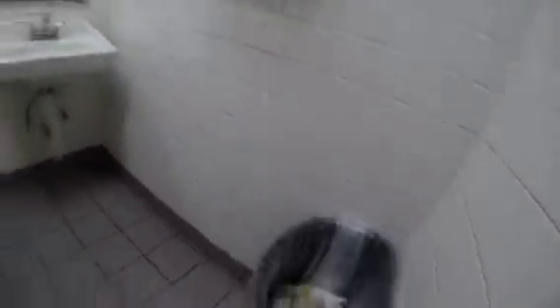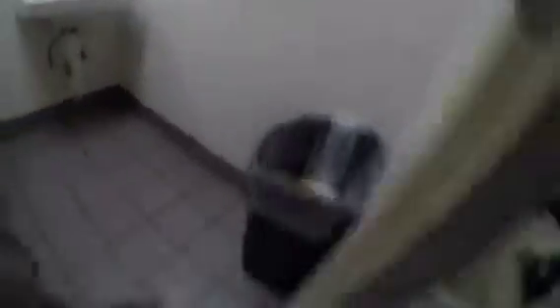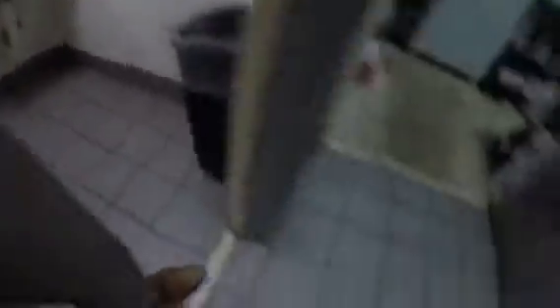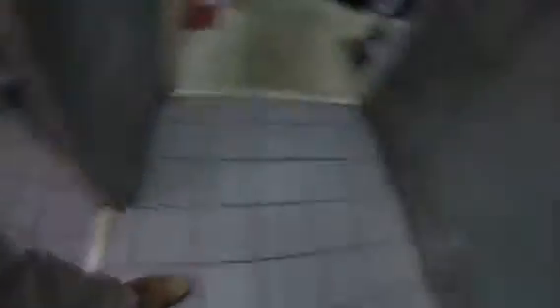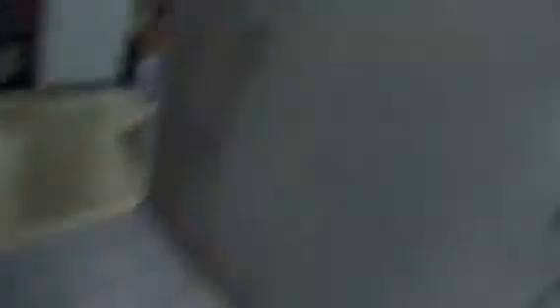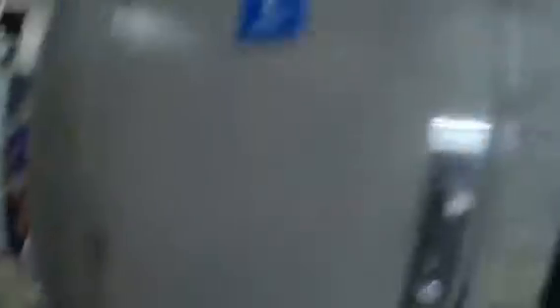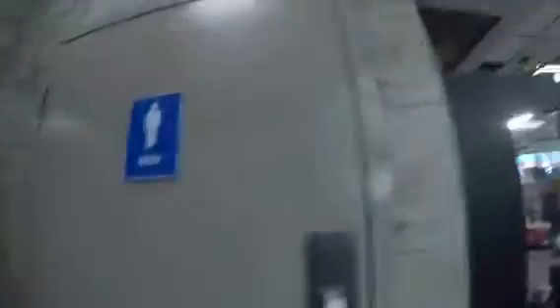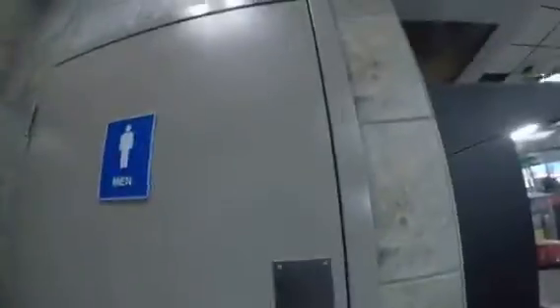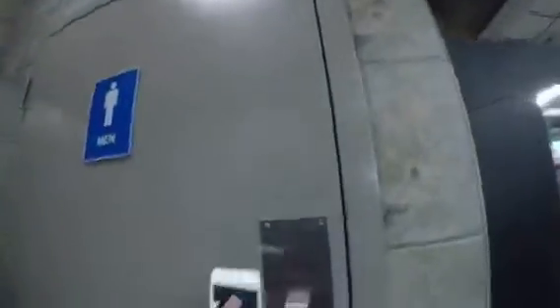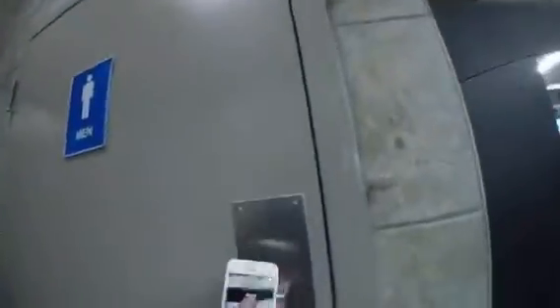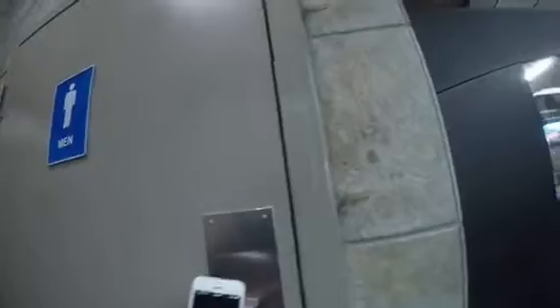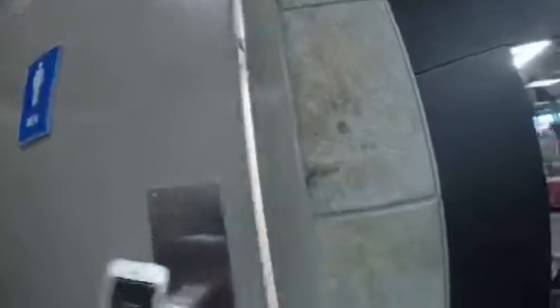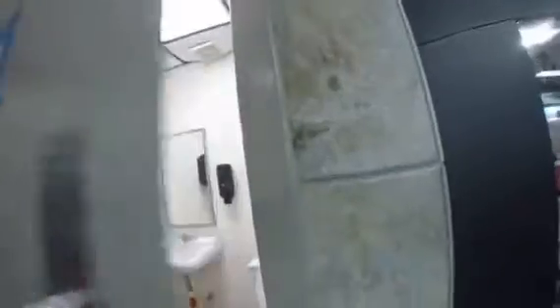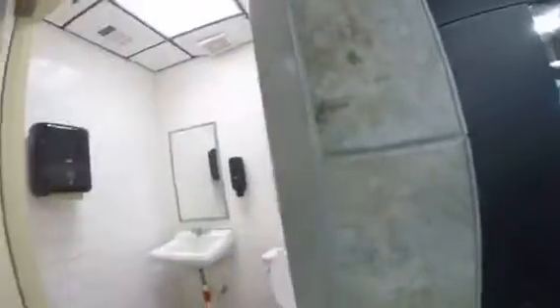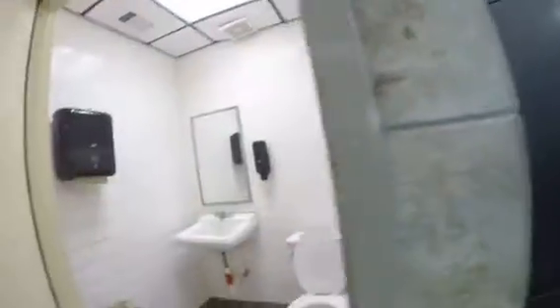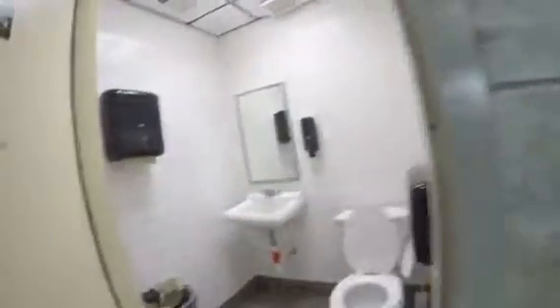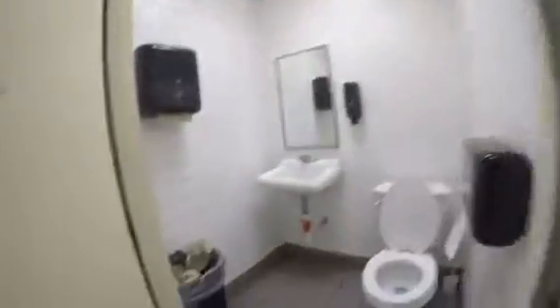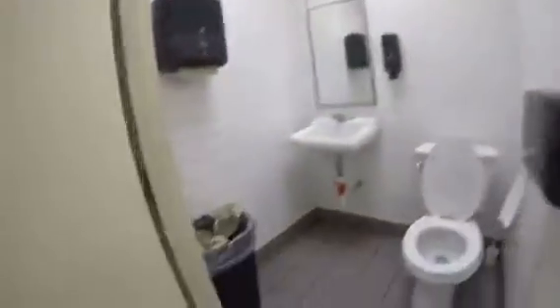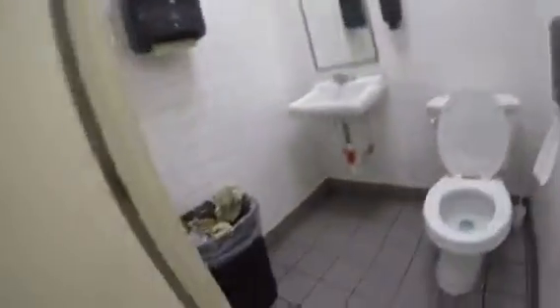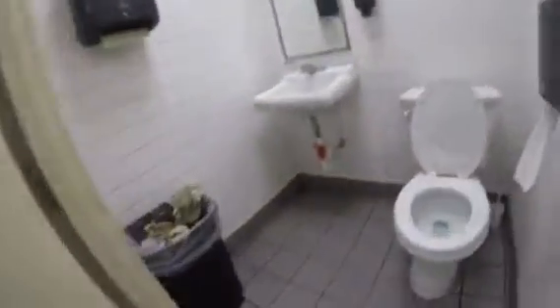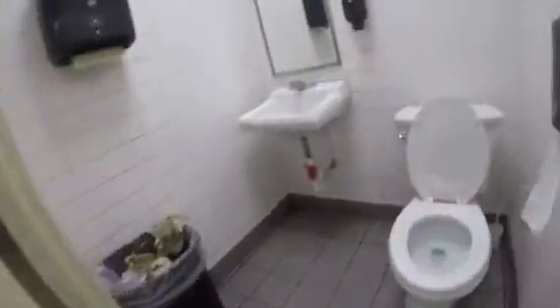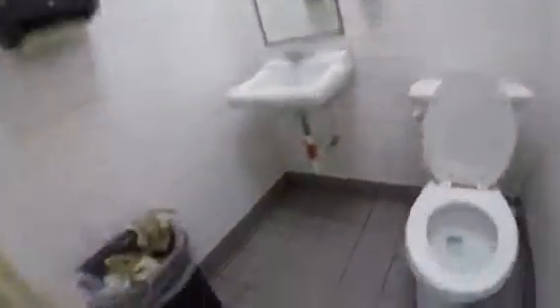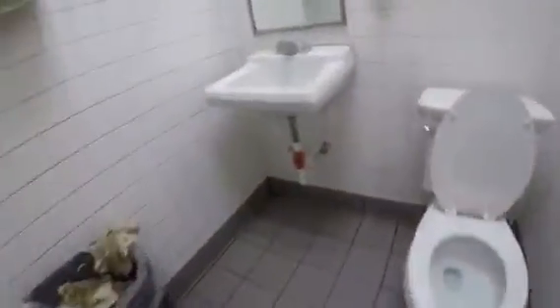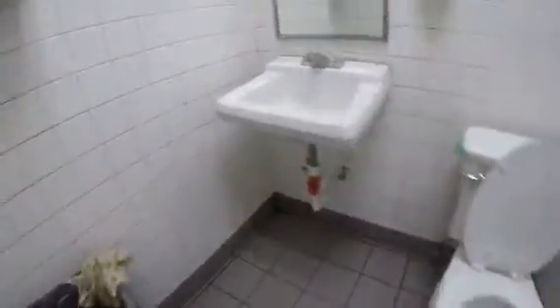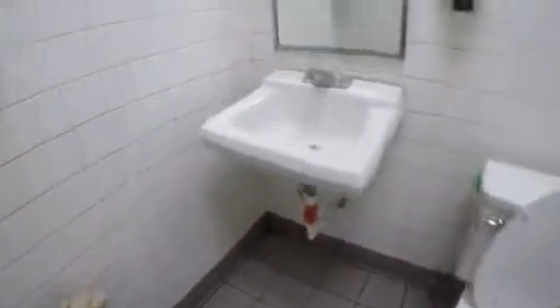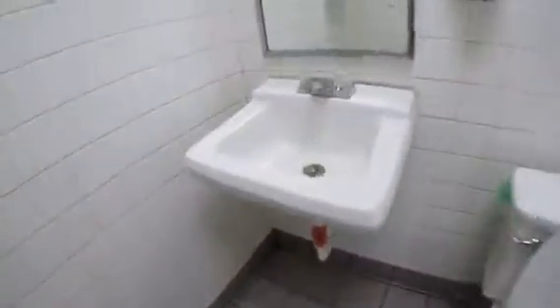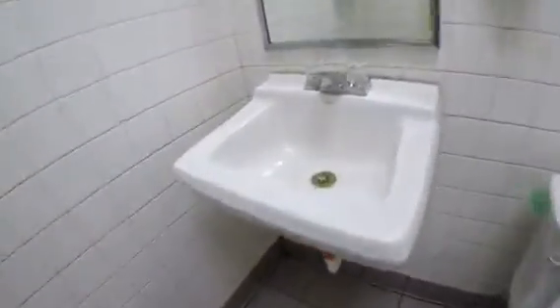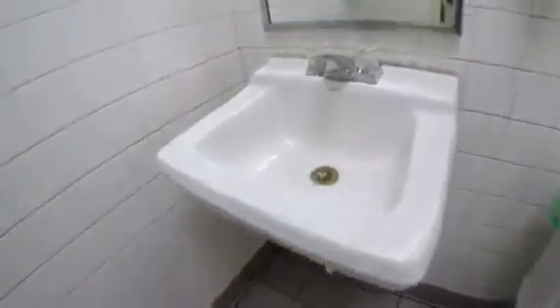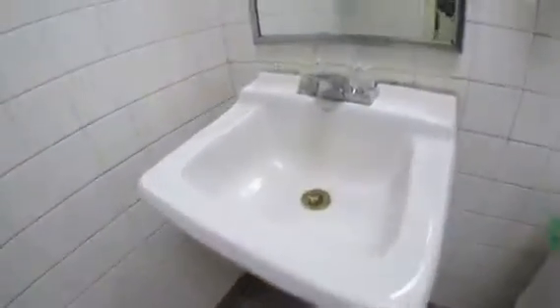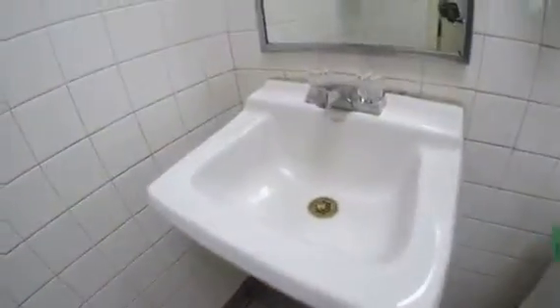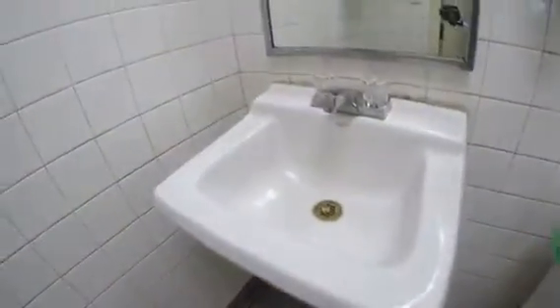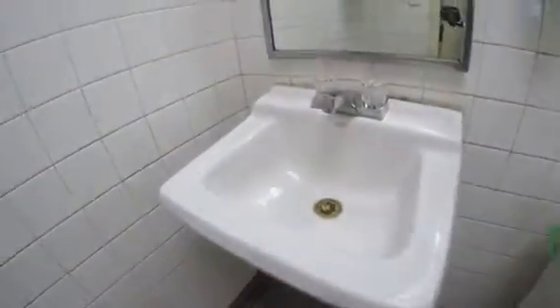And then a men's. Santa's Mansfield sink.